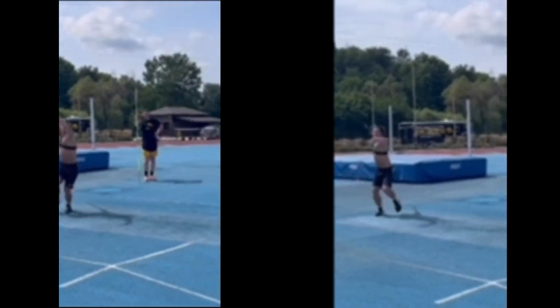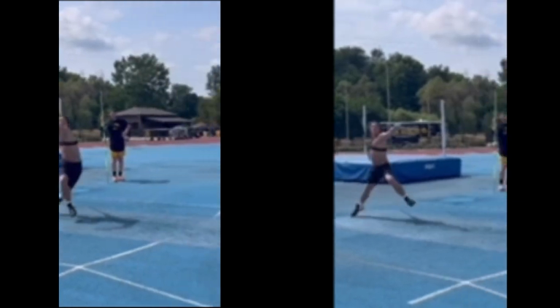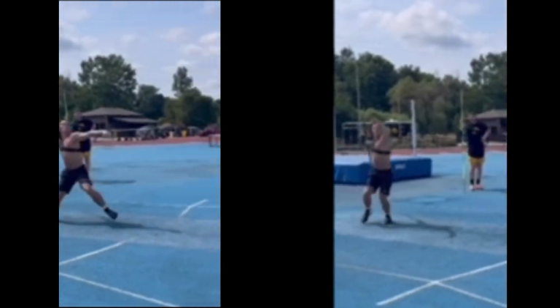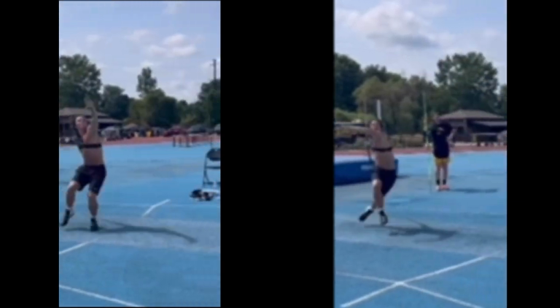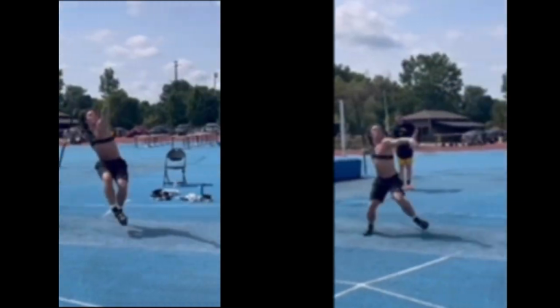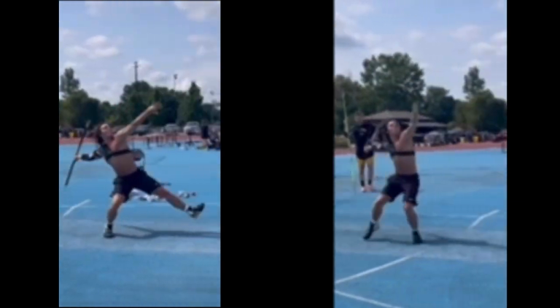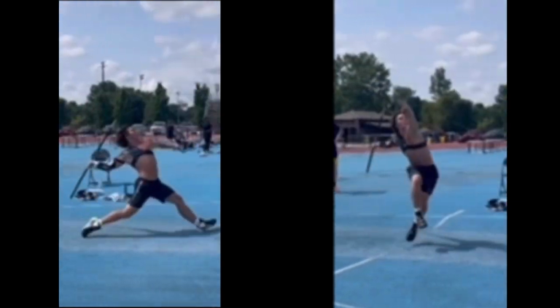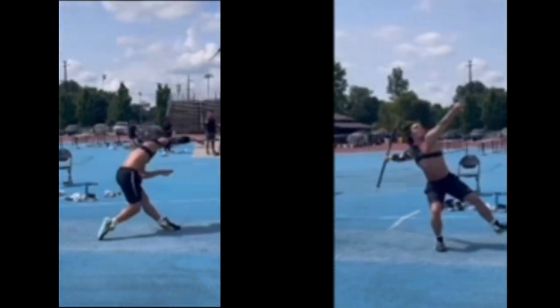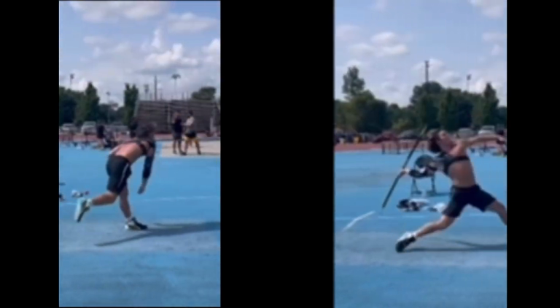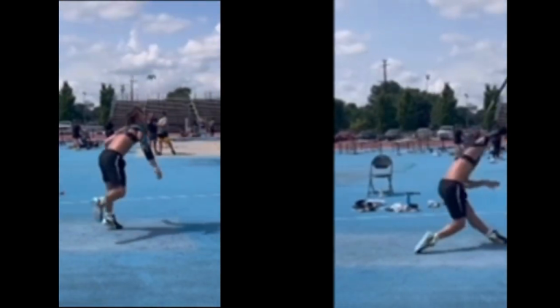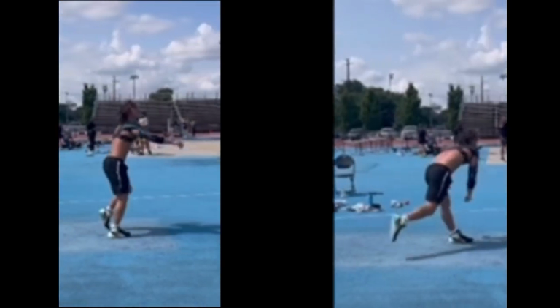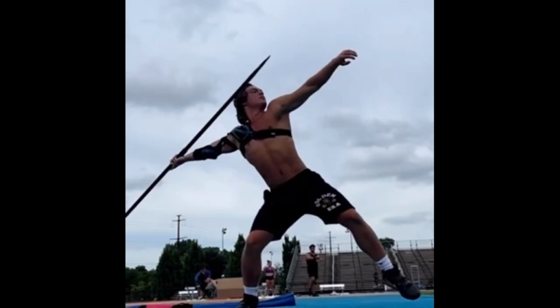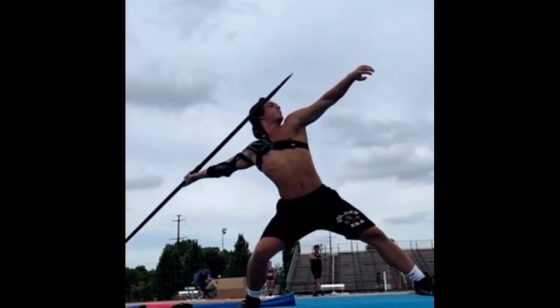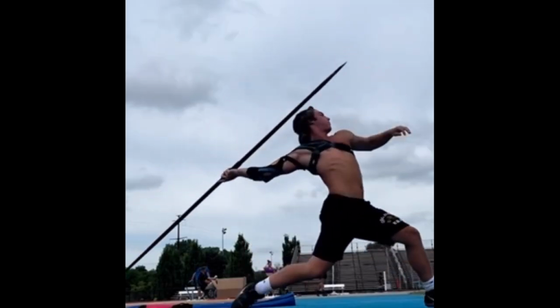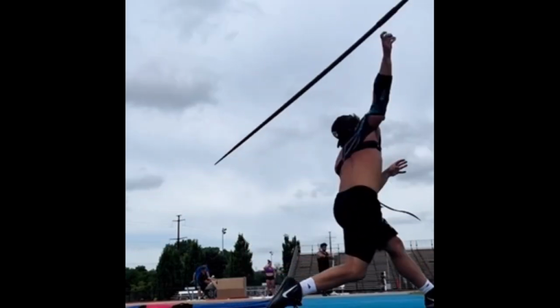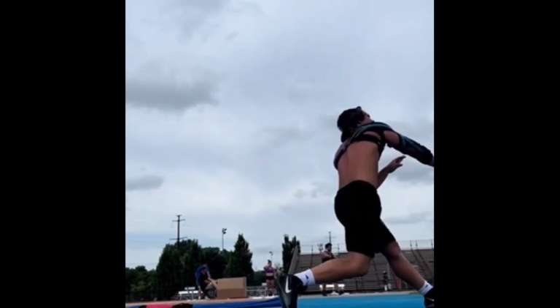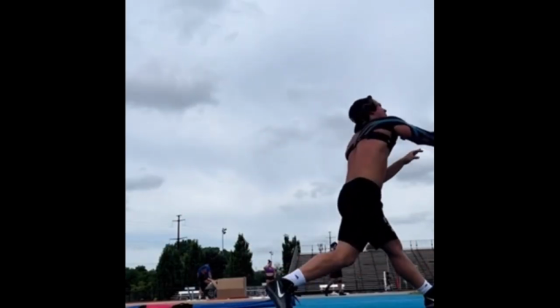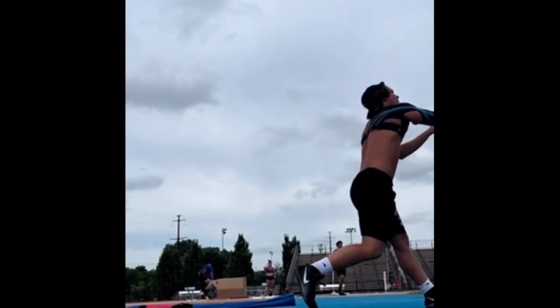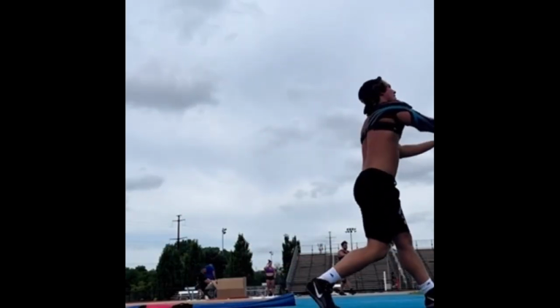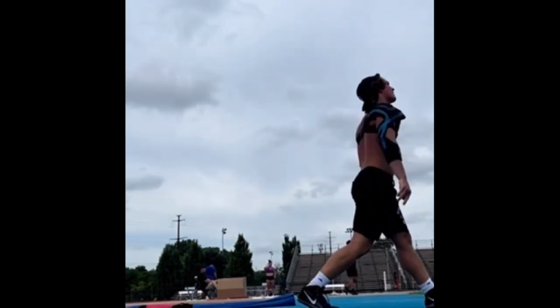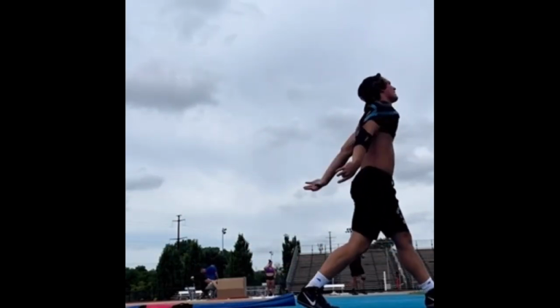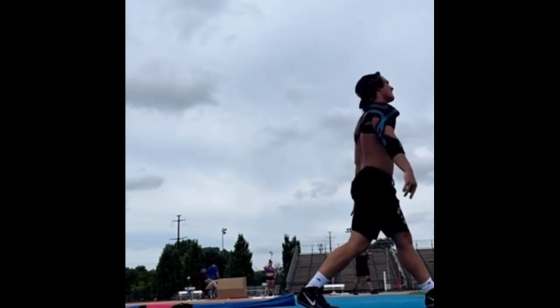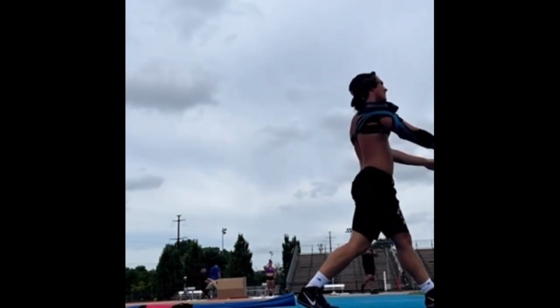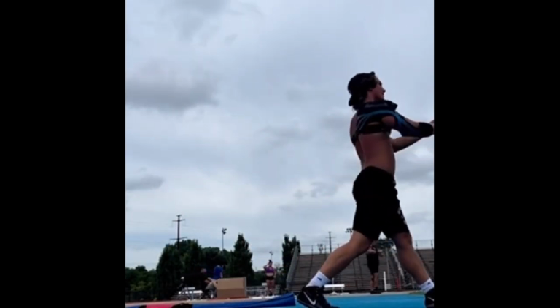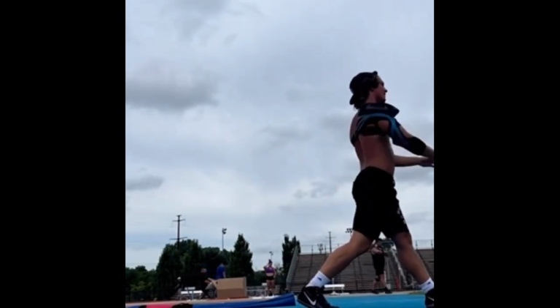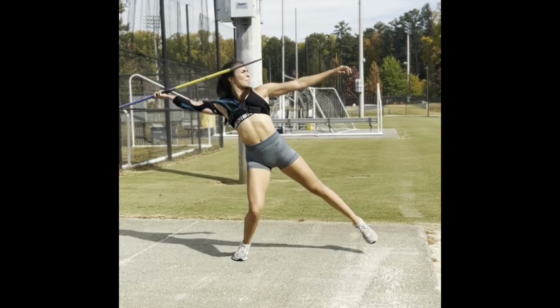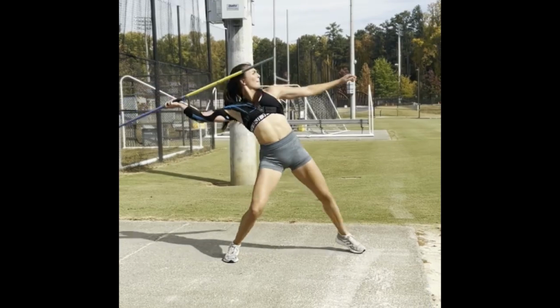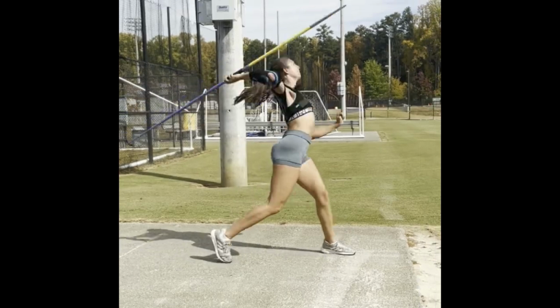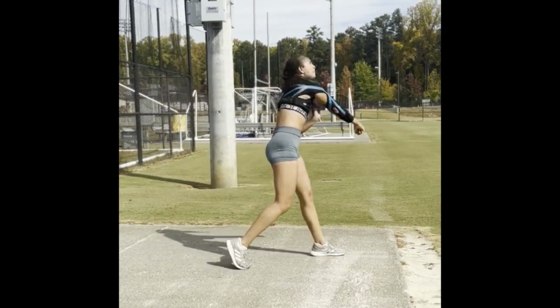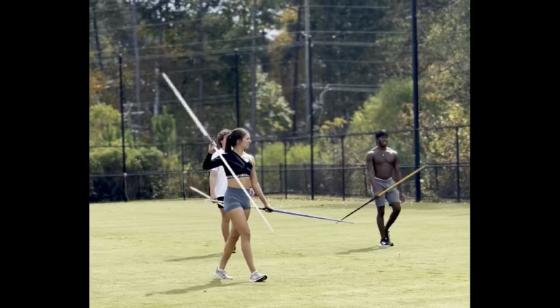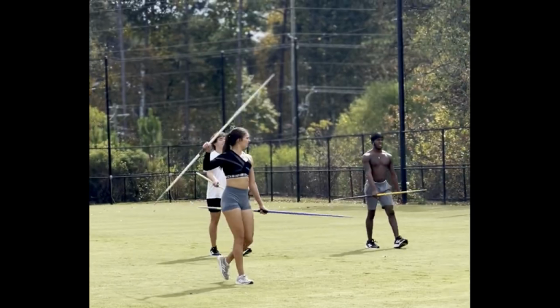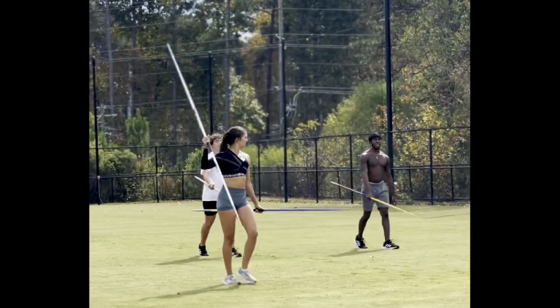By stabilizing your throws, it also helps lessen your risk of surgery long-term, protecting your arm.